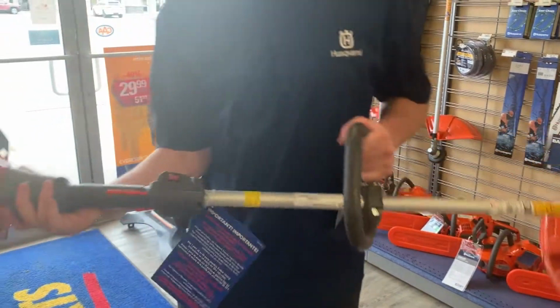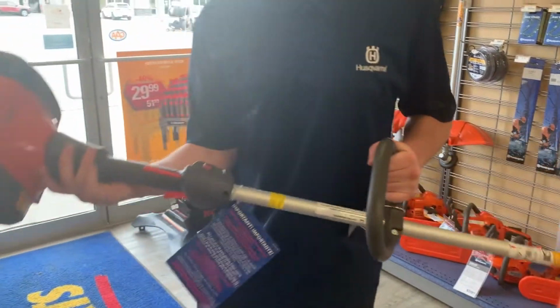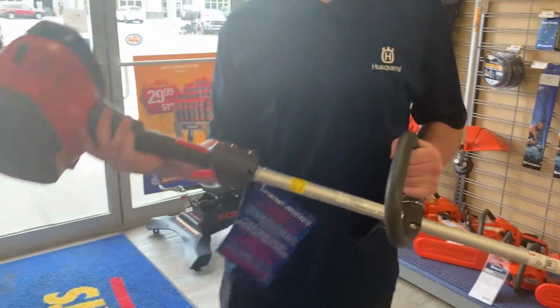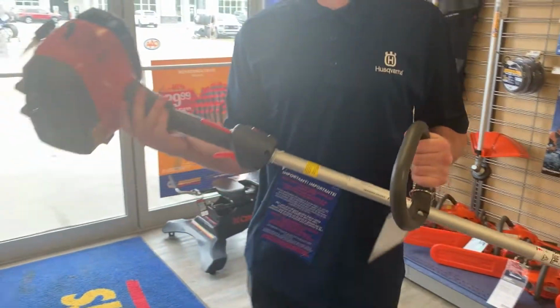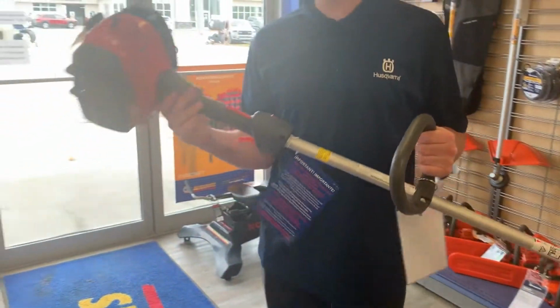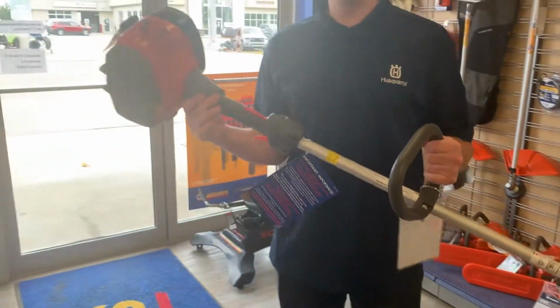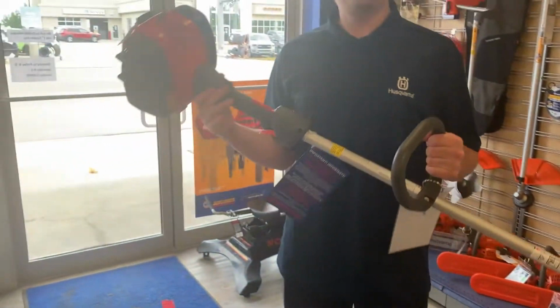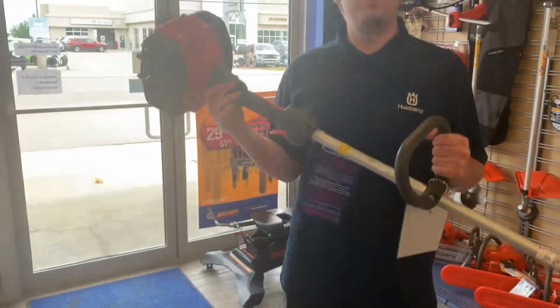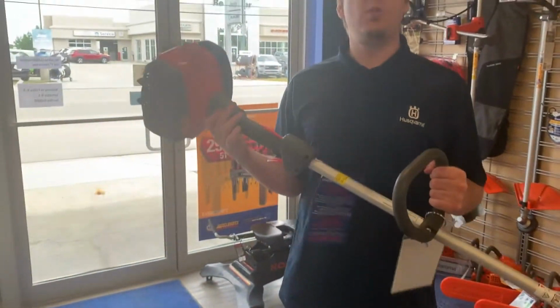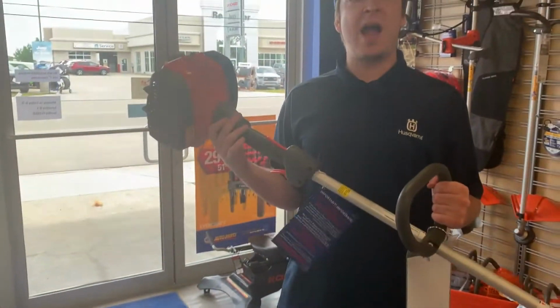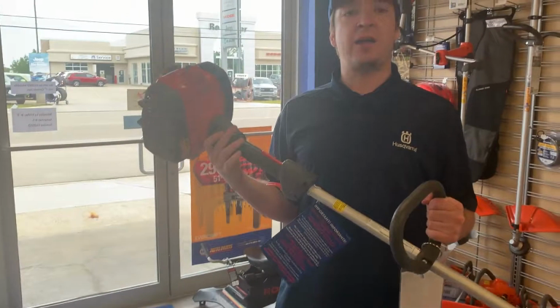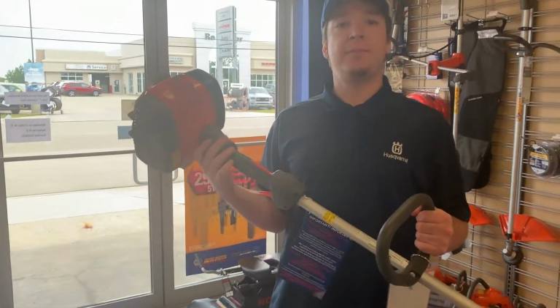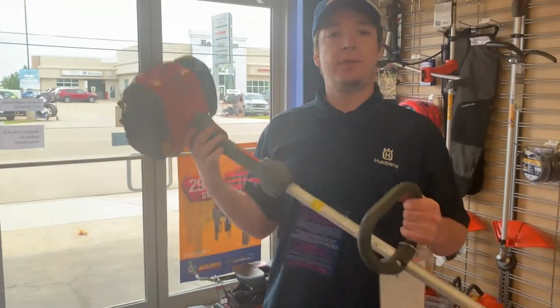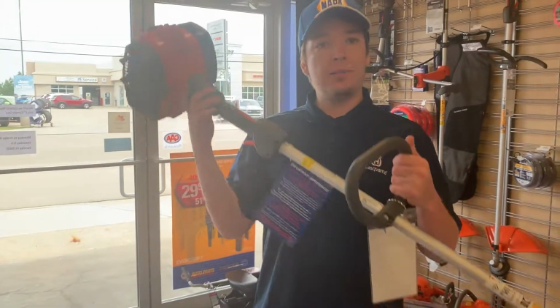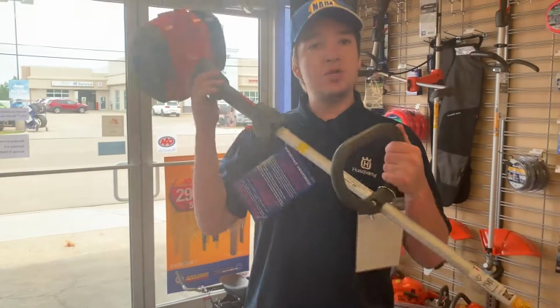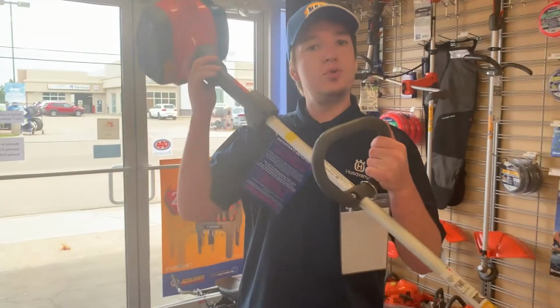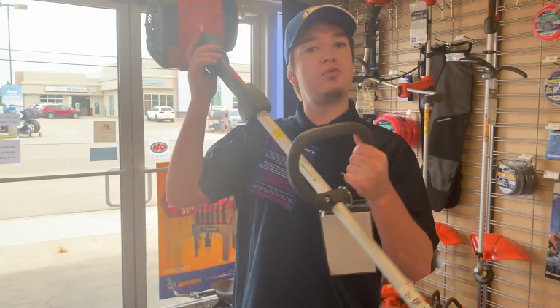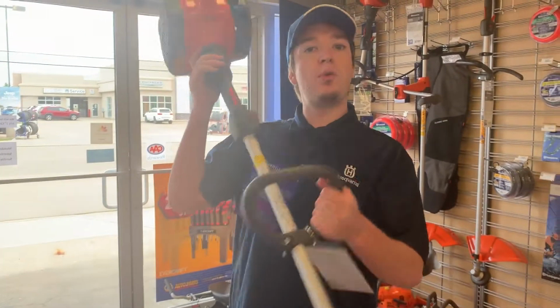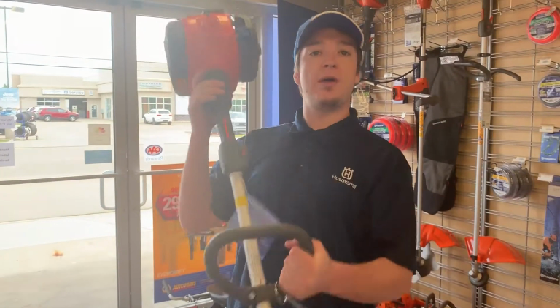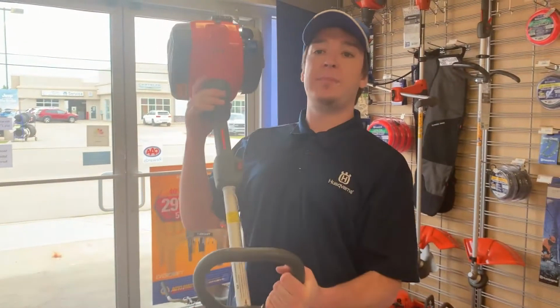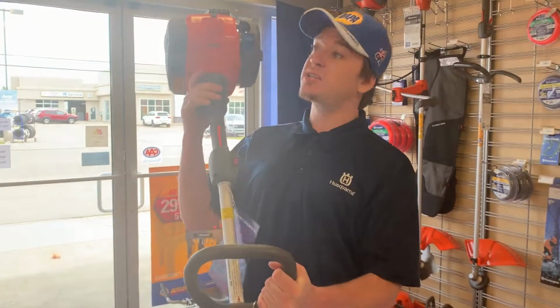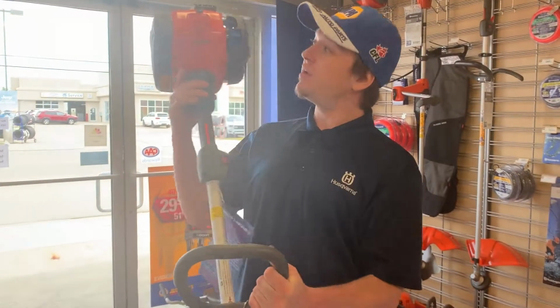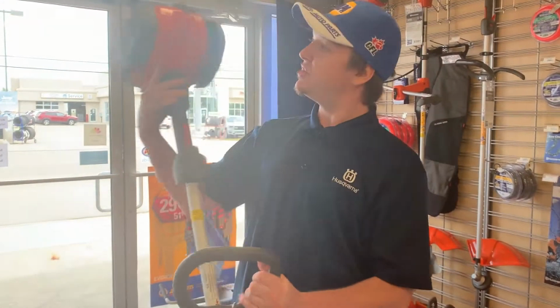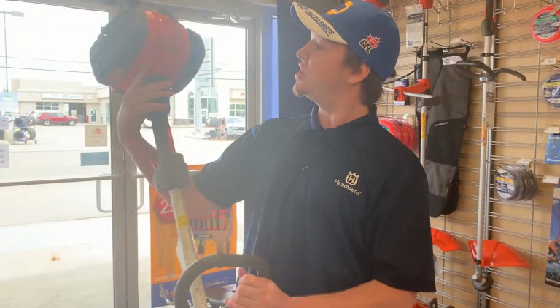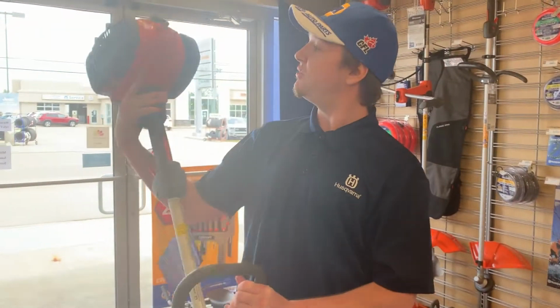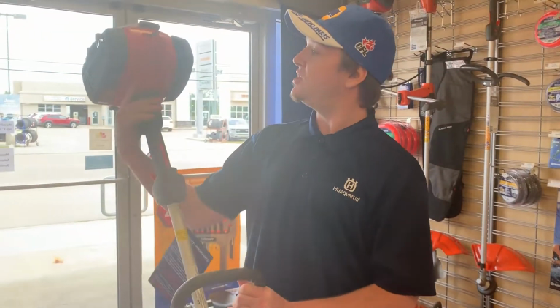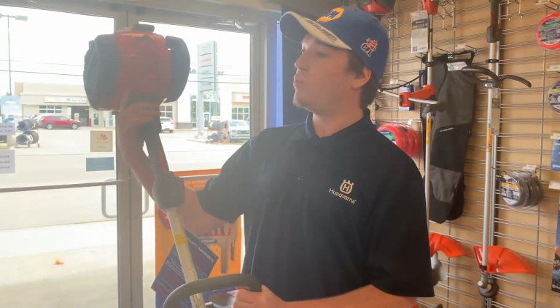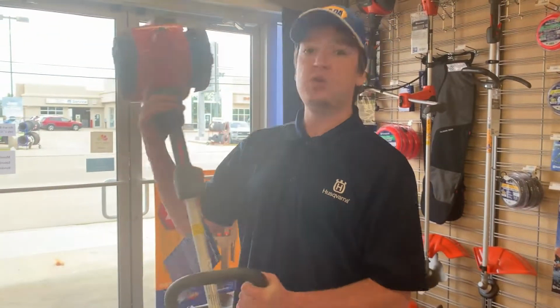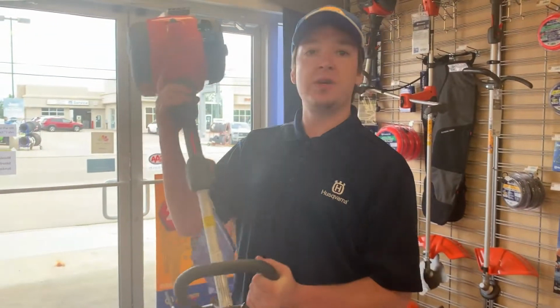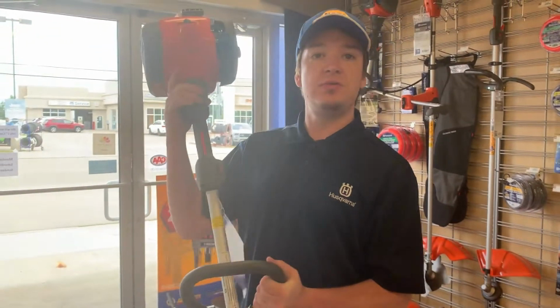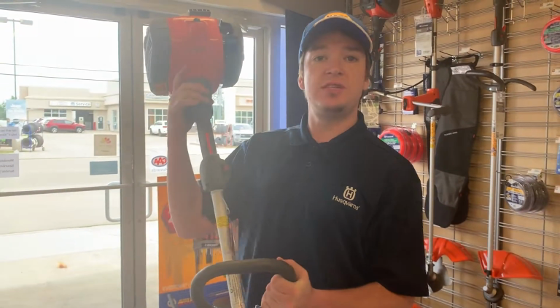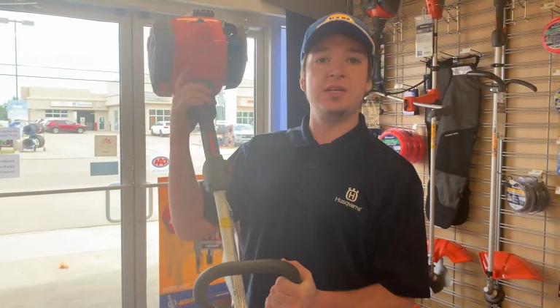So if you need a good weed whacker, come to Redwater Napa Husqvarna and check out the 122C.